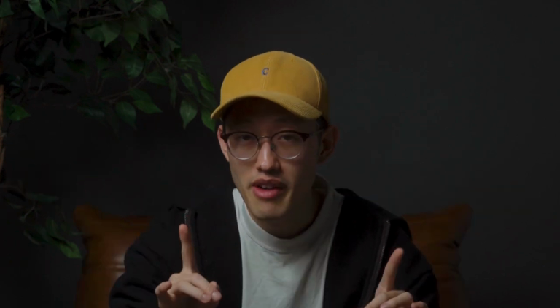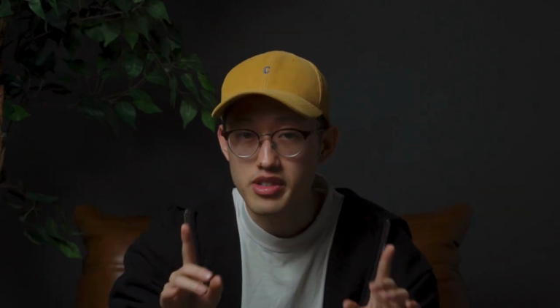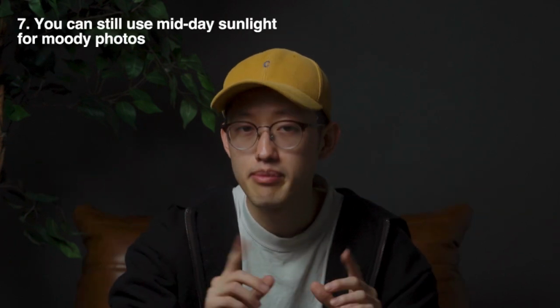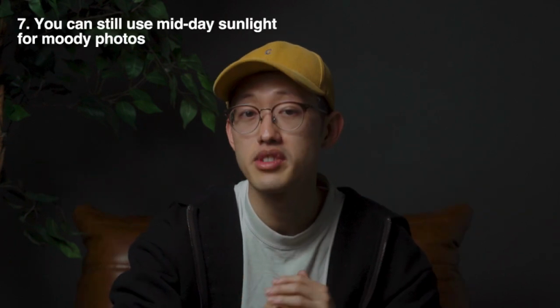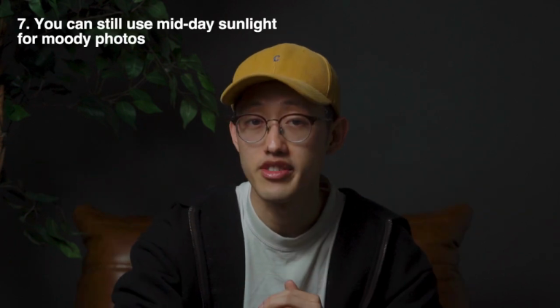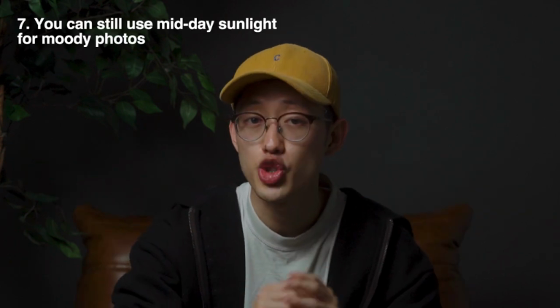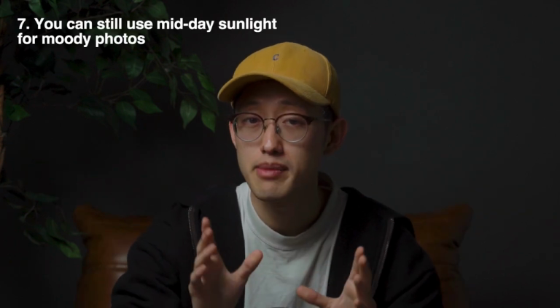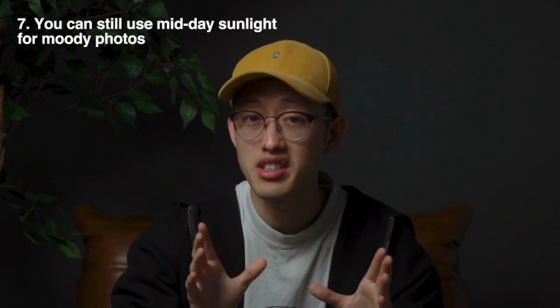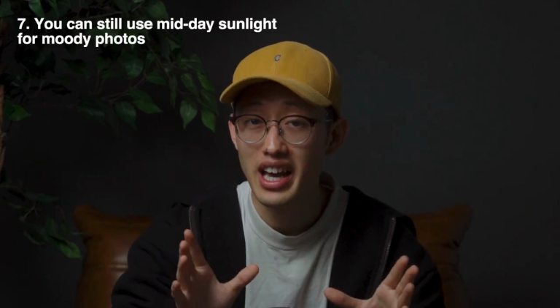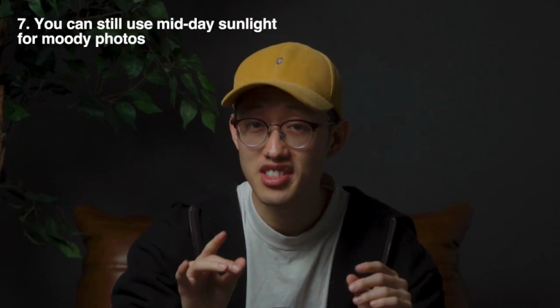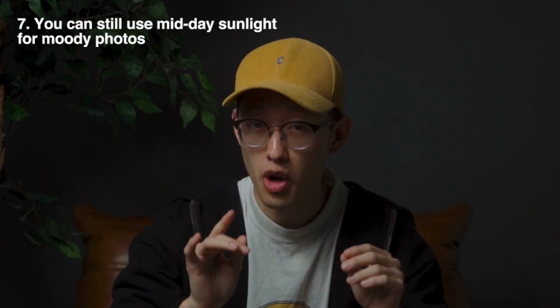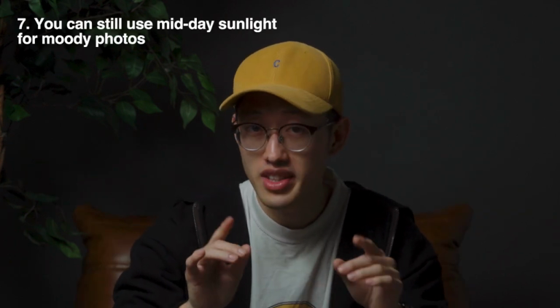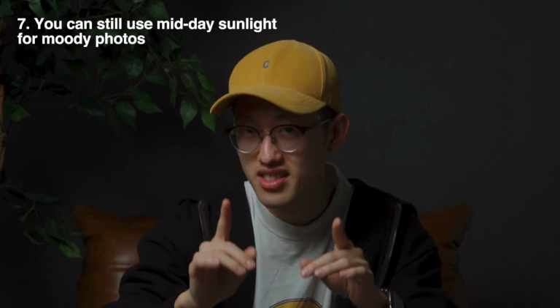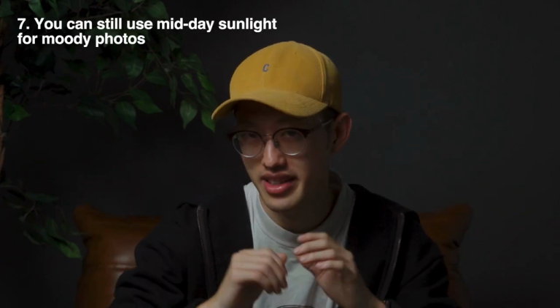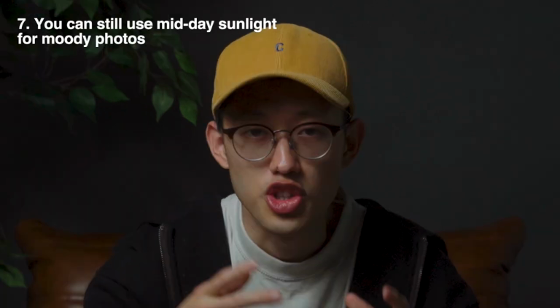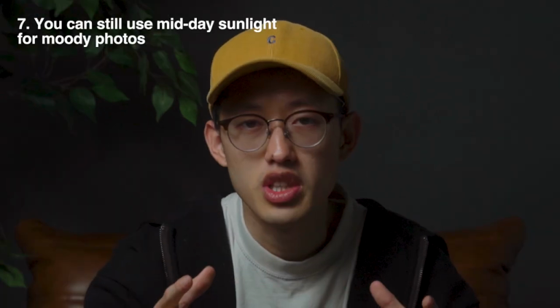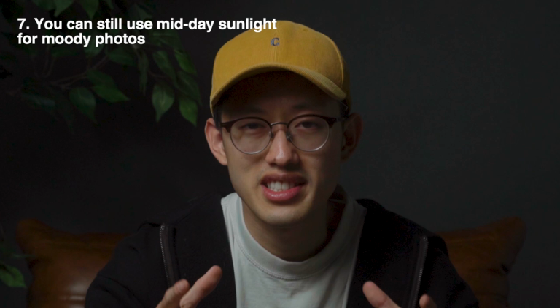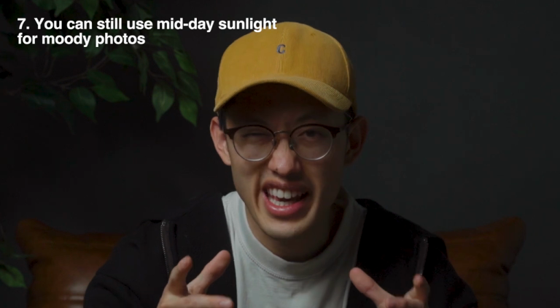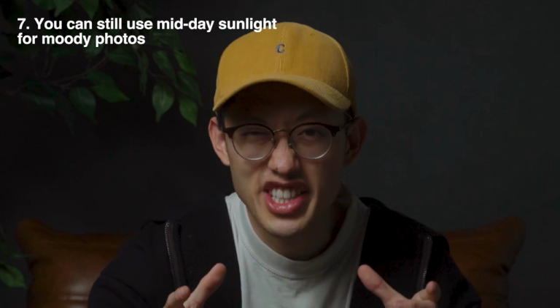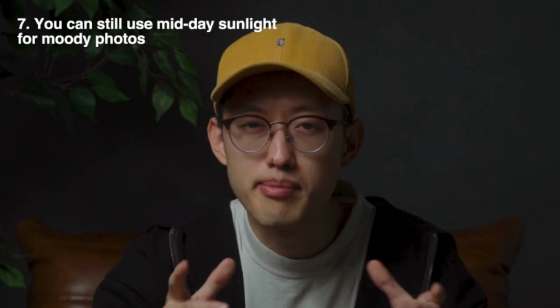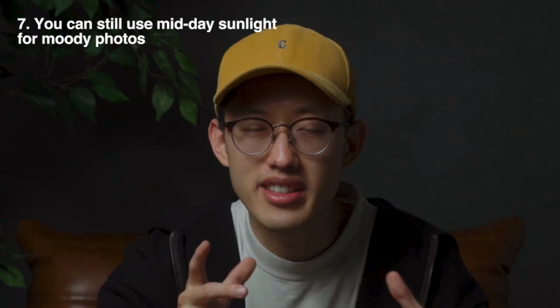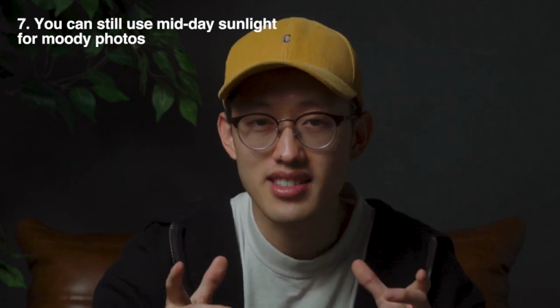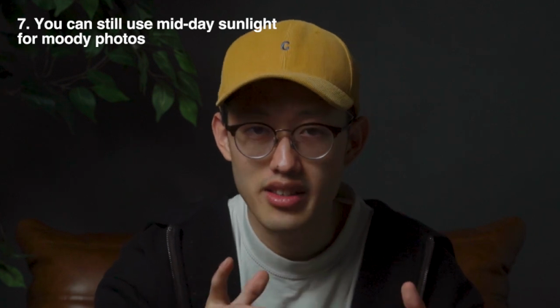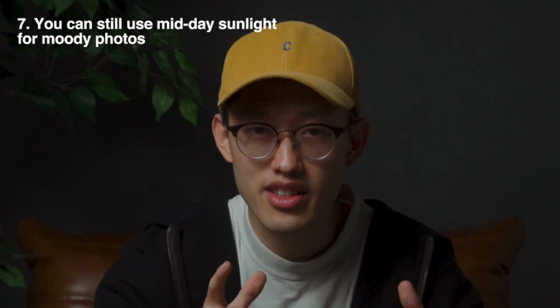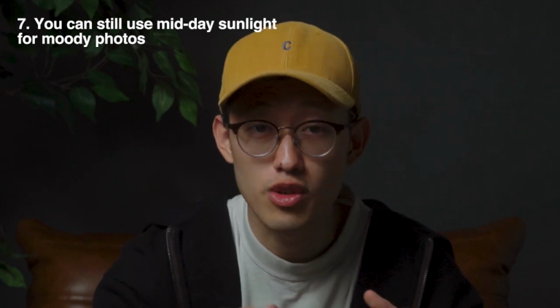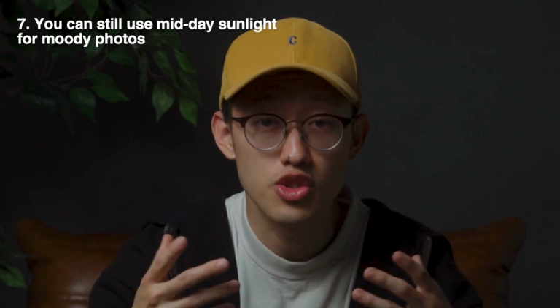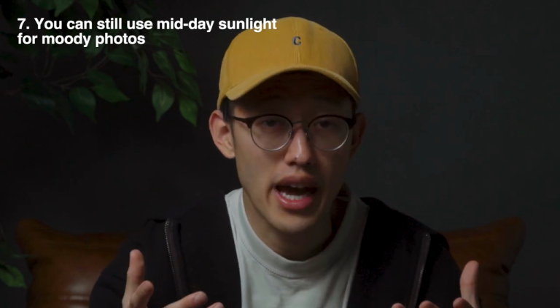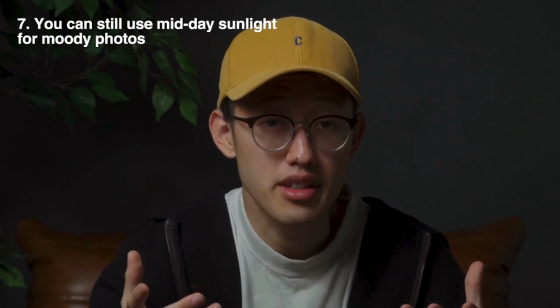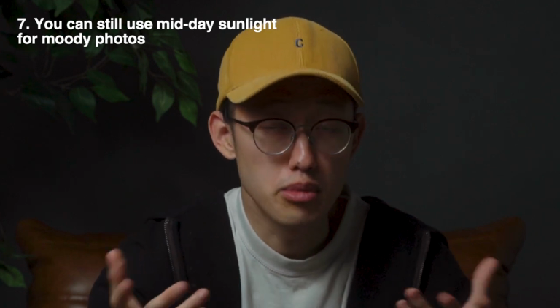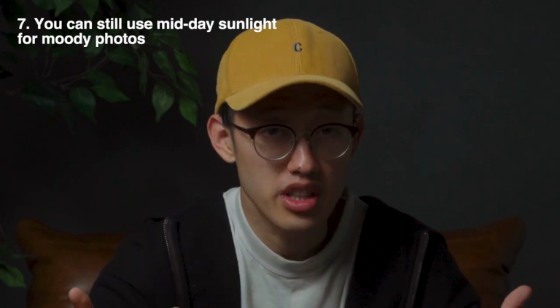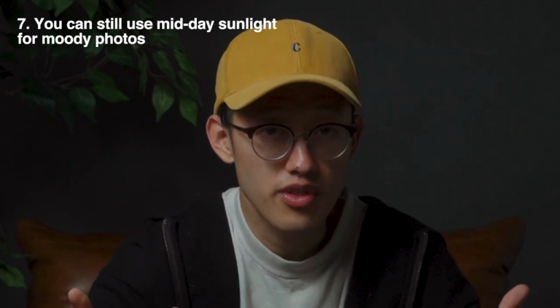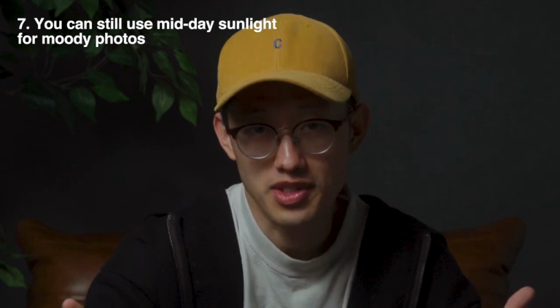However, tip number seven: shooting in midday has its own aesthetic. Utilize the edgy midday sunlight for dramatic, moody photos.